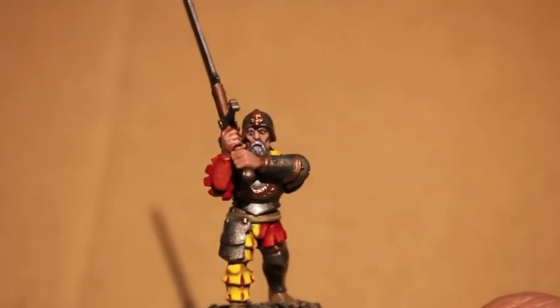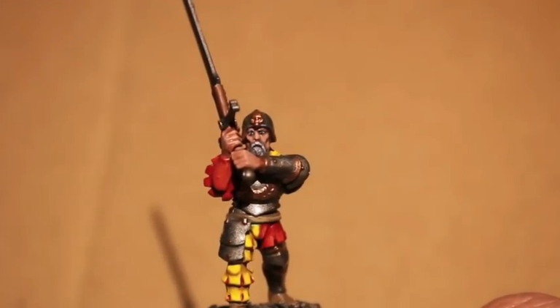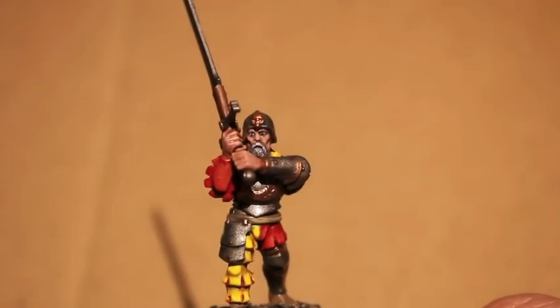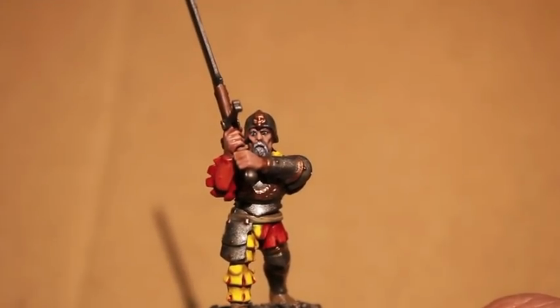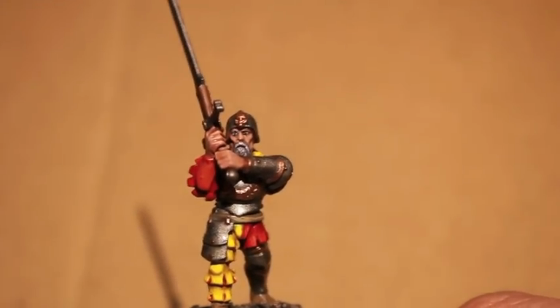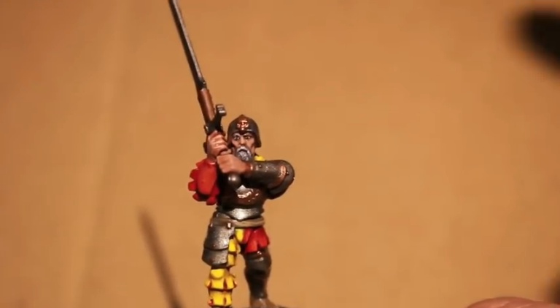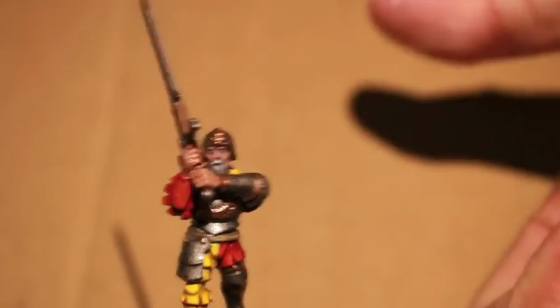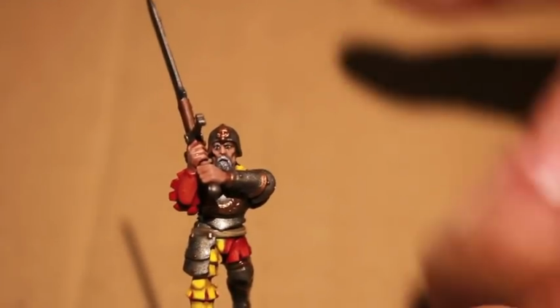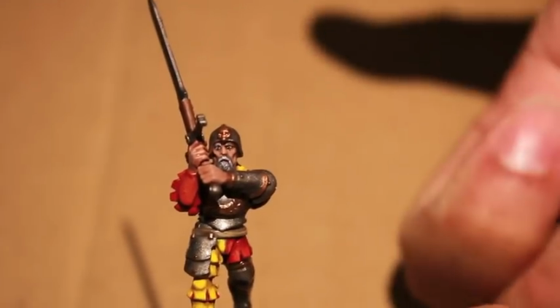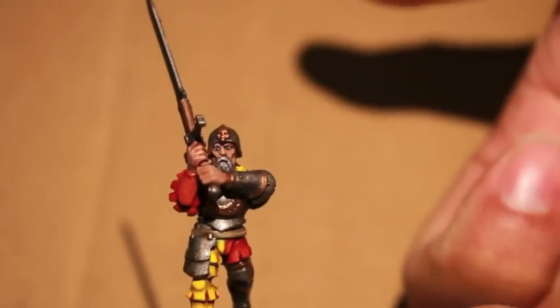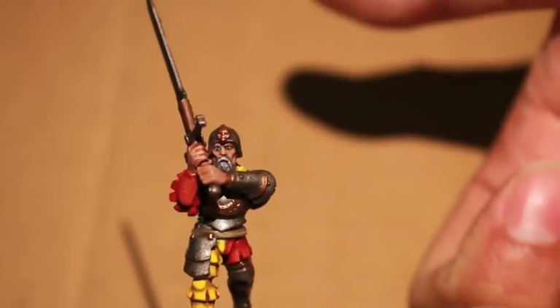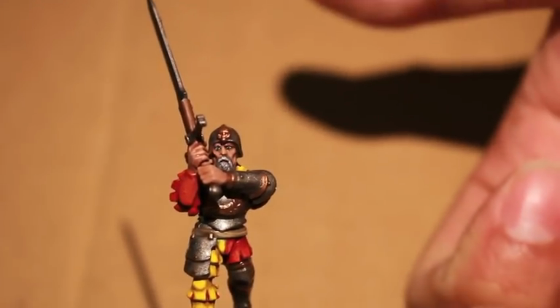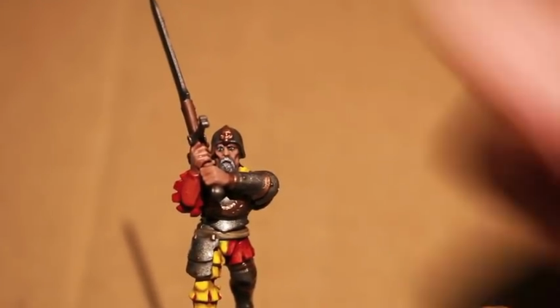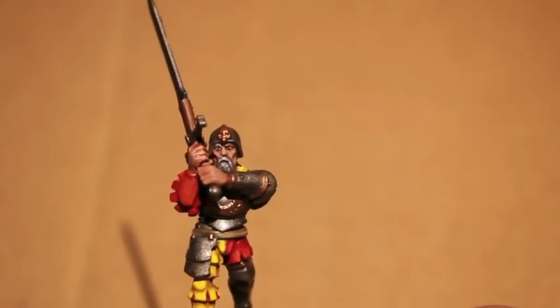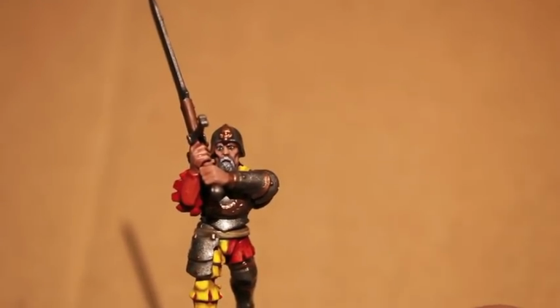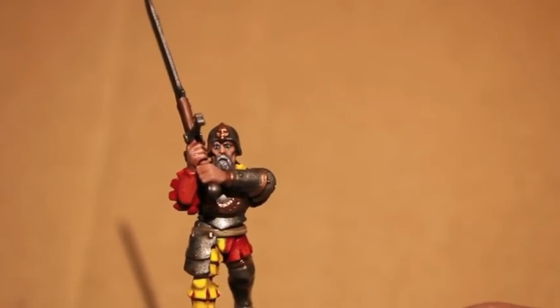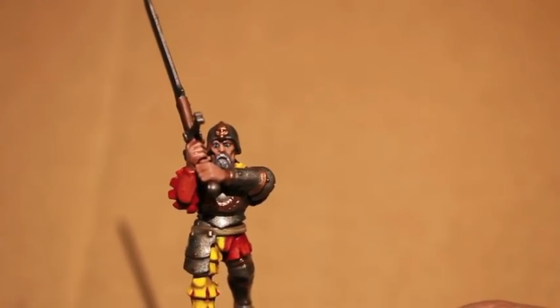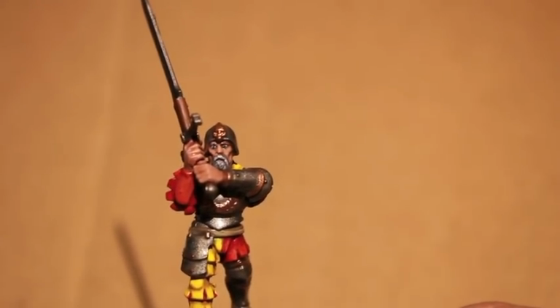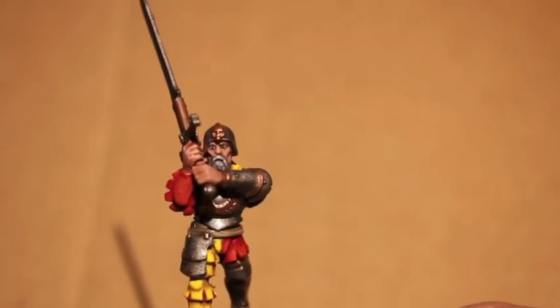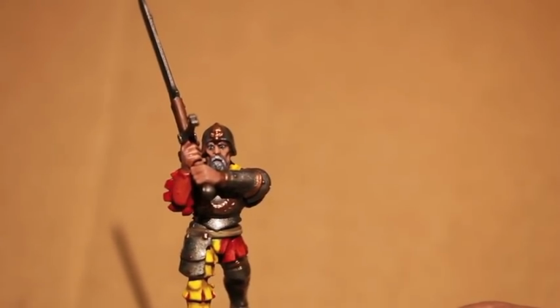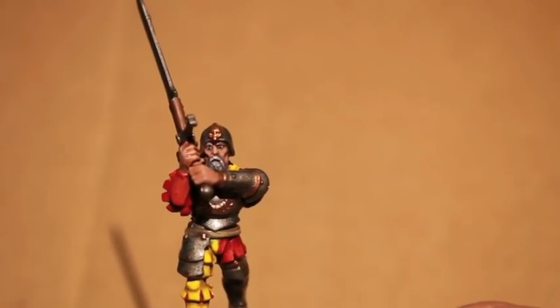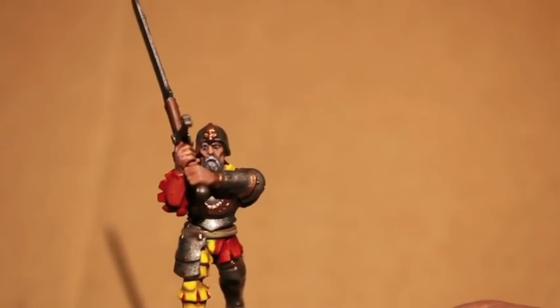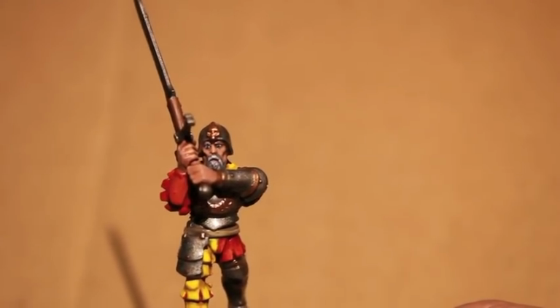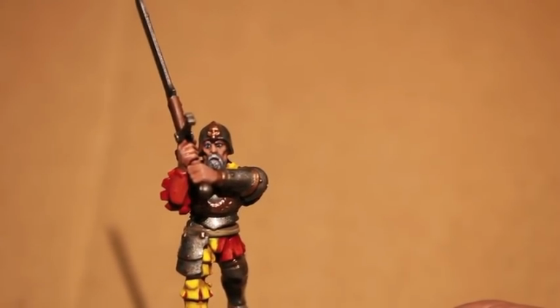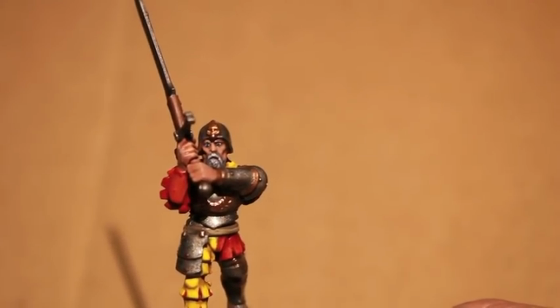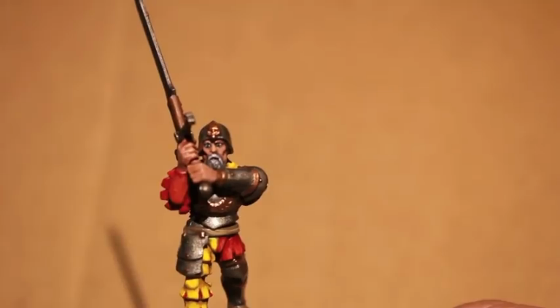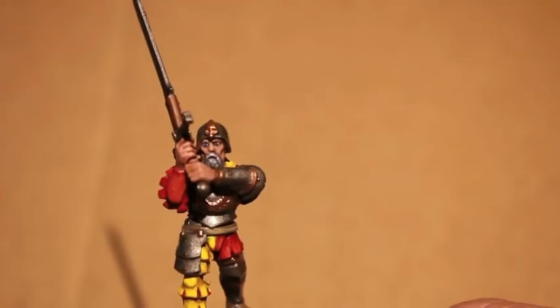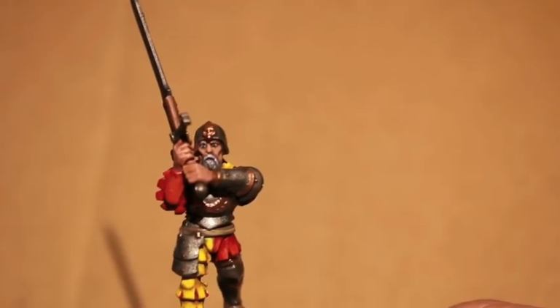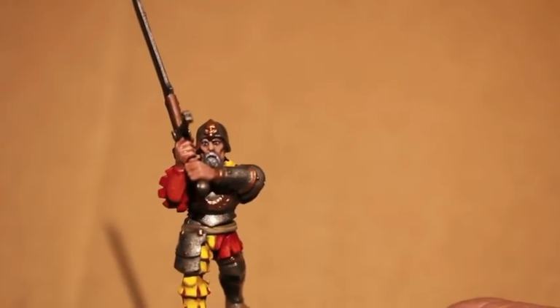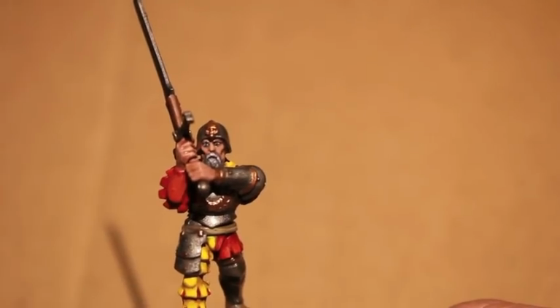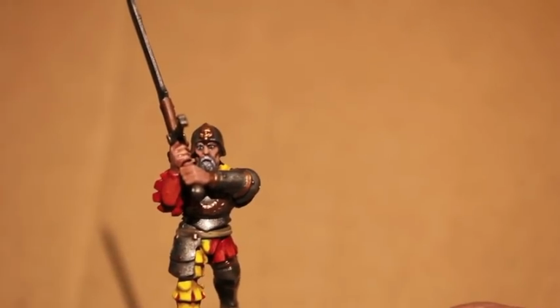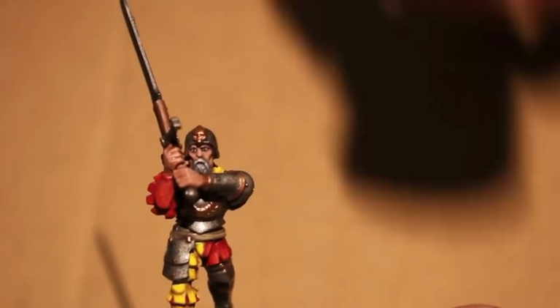What up players! Welcome back to my How to Paint a Talabecland Greatsword for the Empire Army.